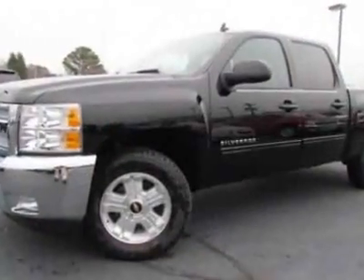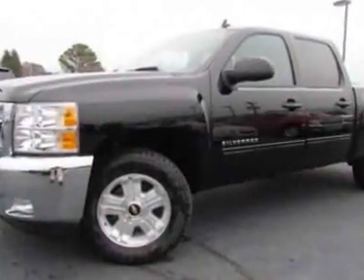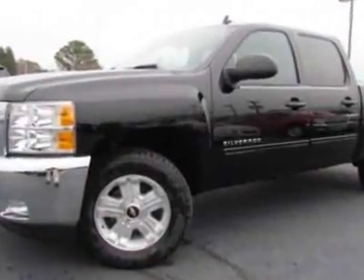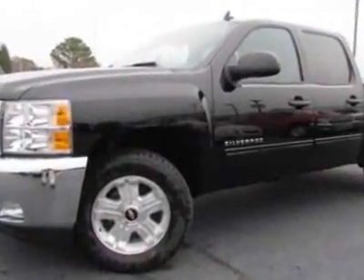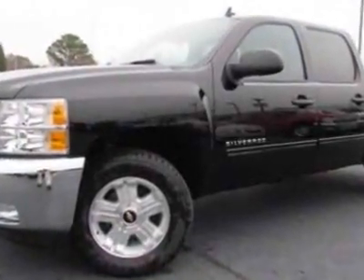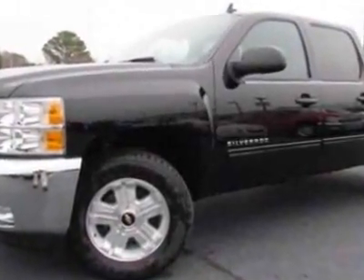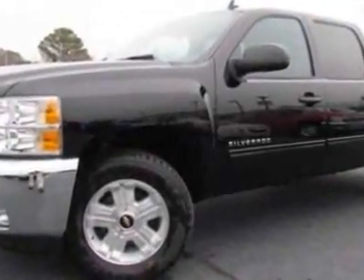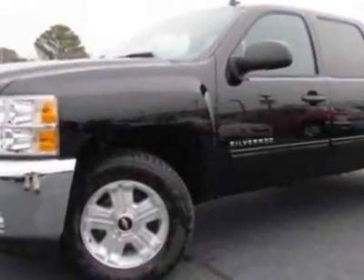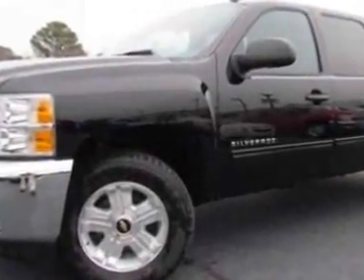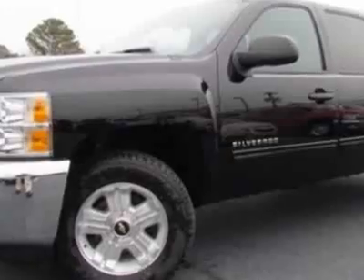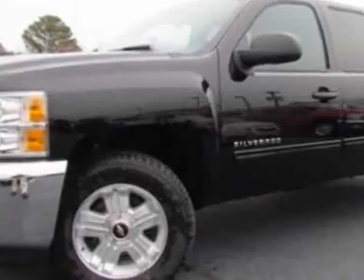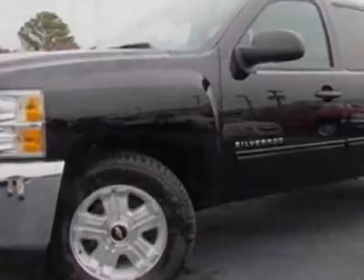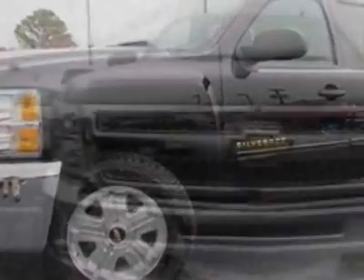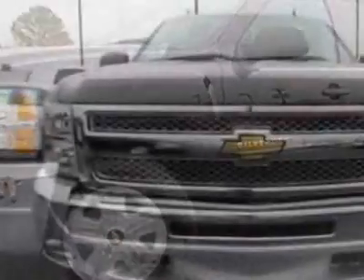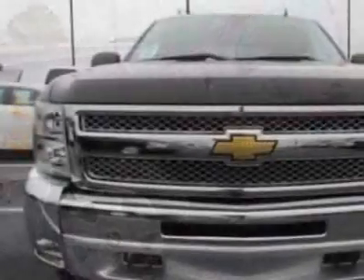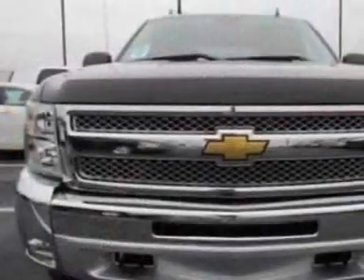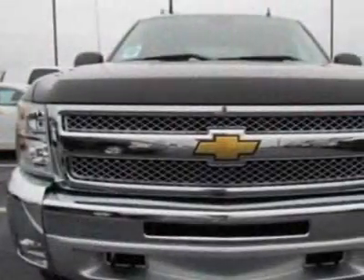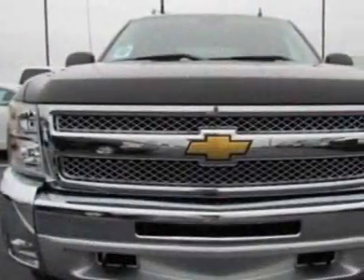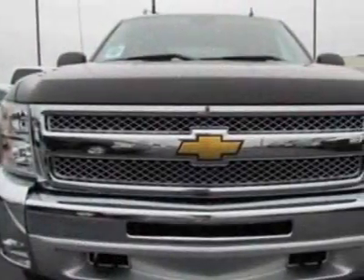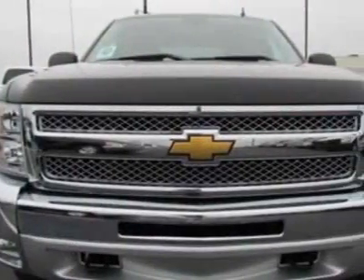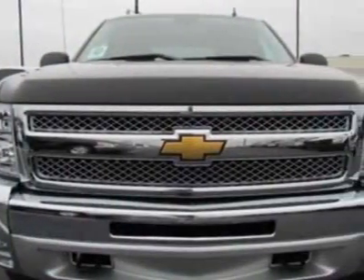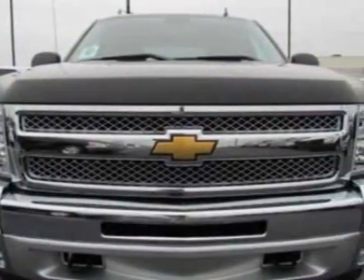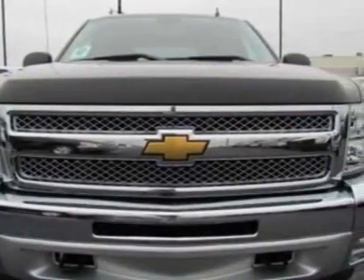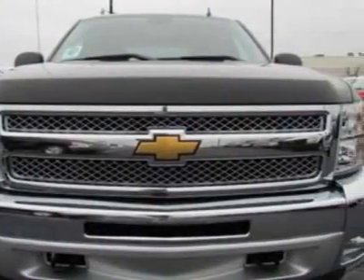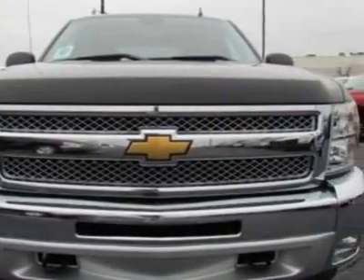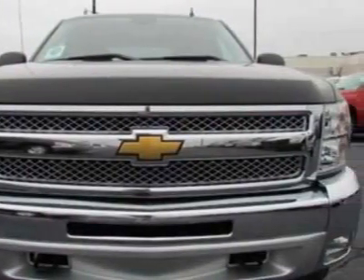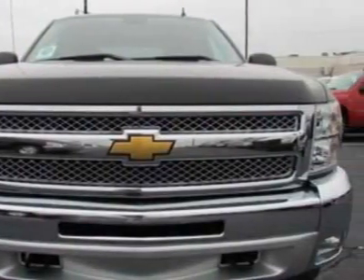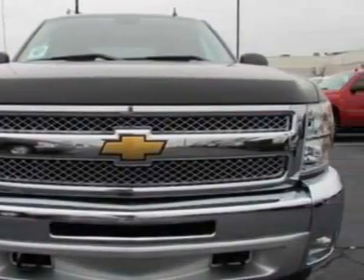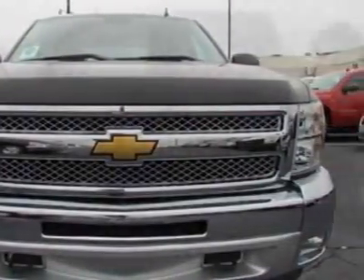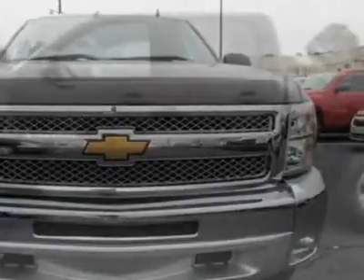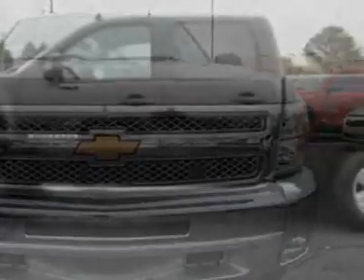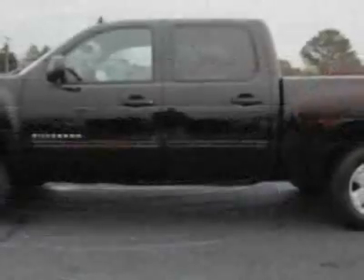Call 888-430-8589 or email our friendly sales staff today to schedule a test drive.